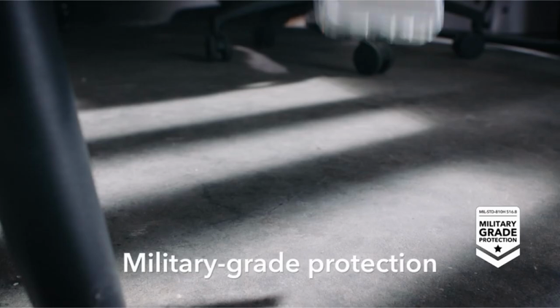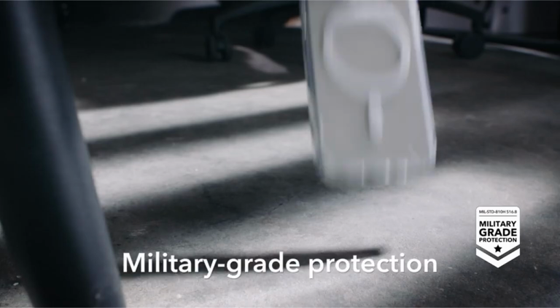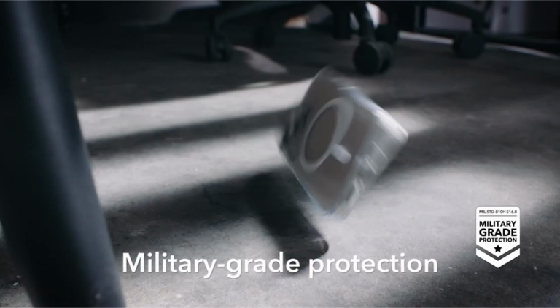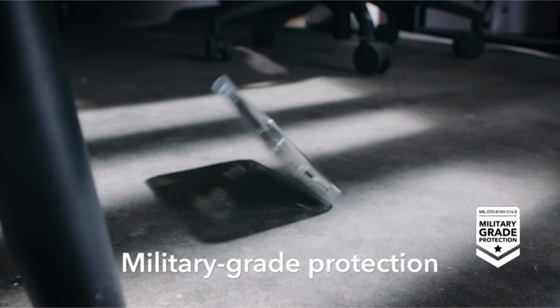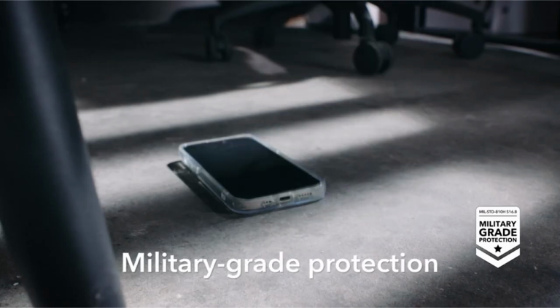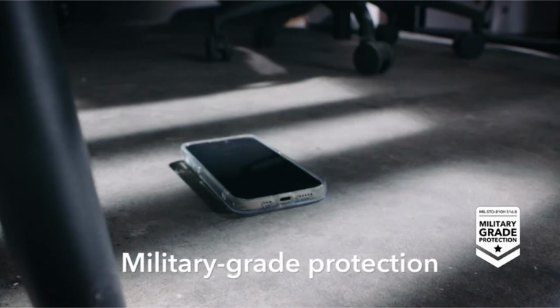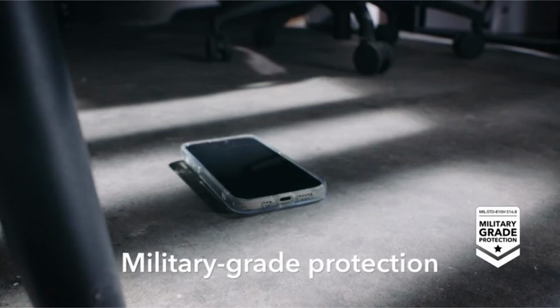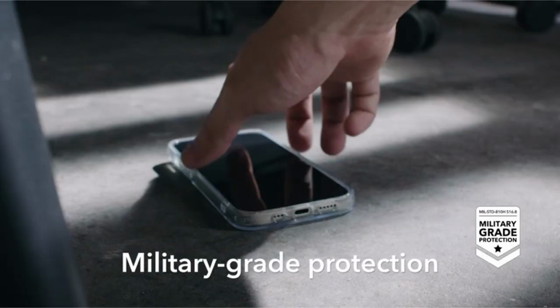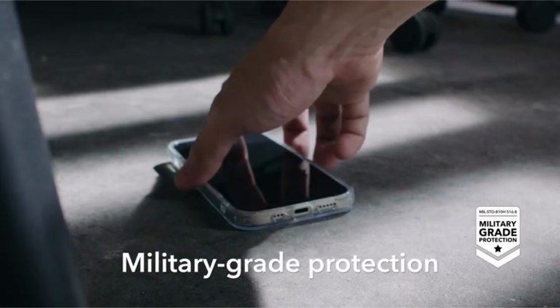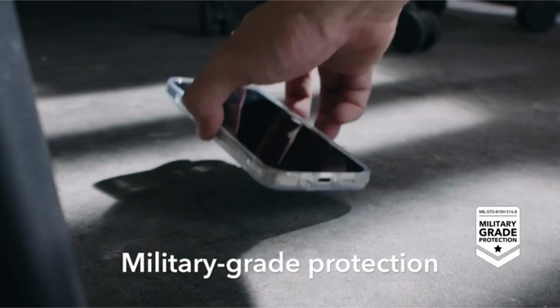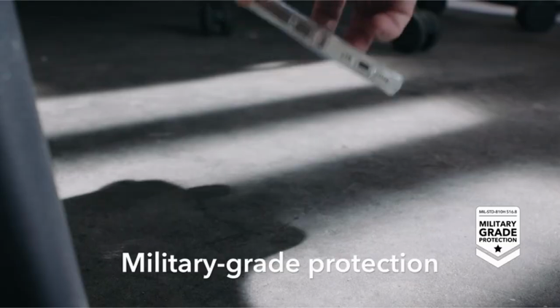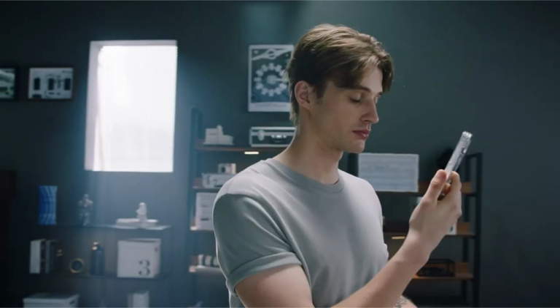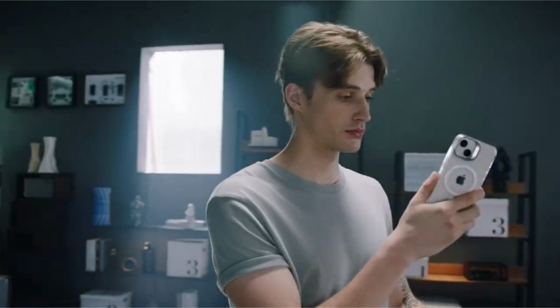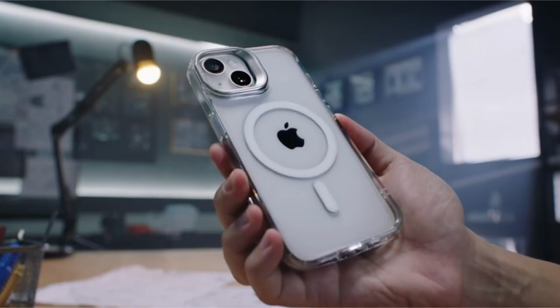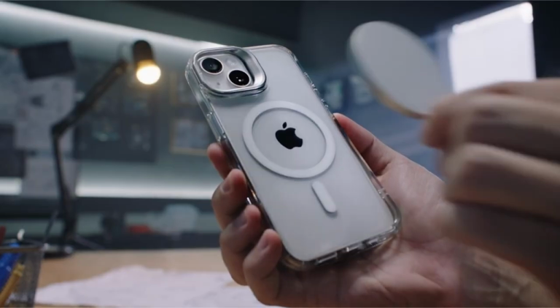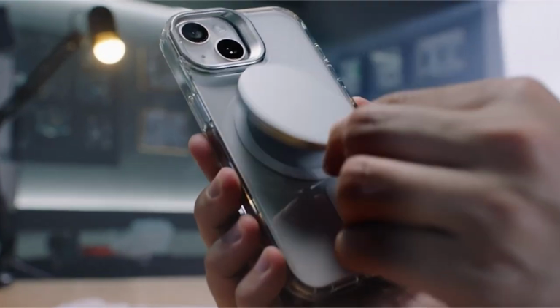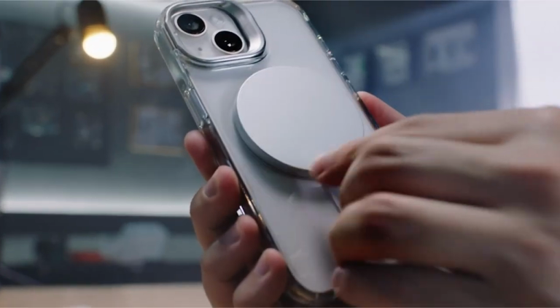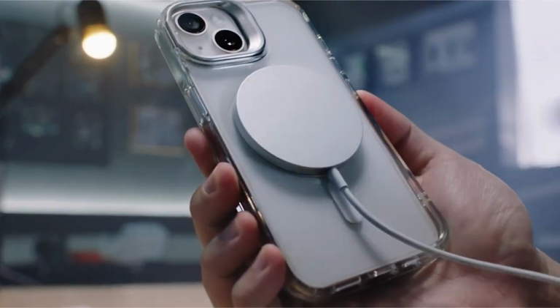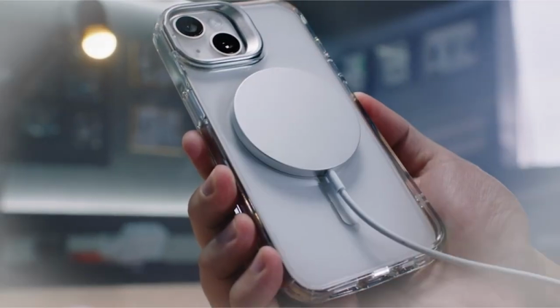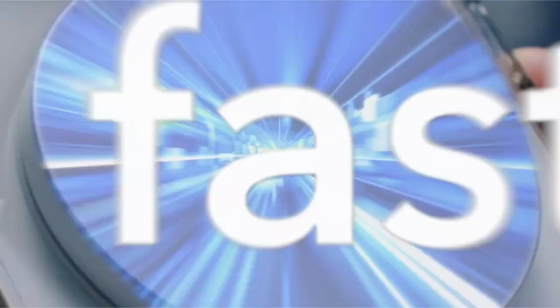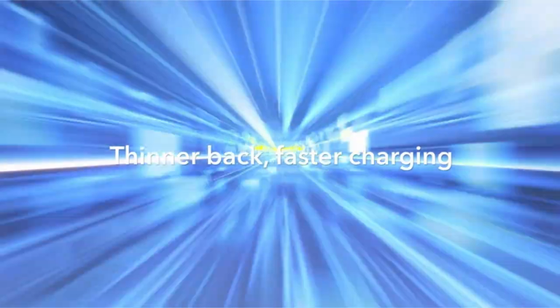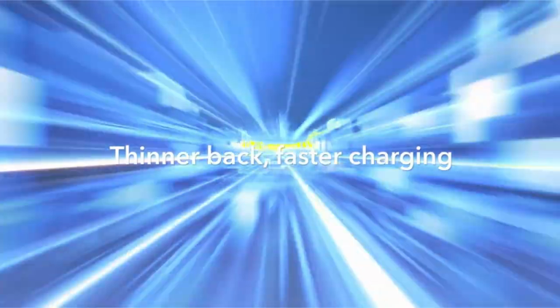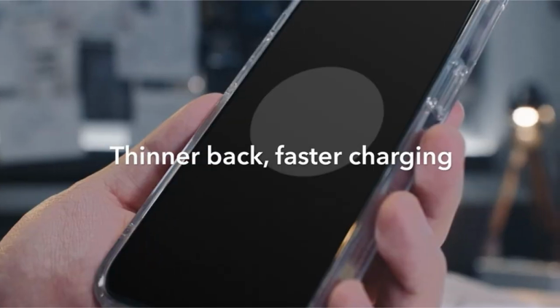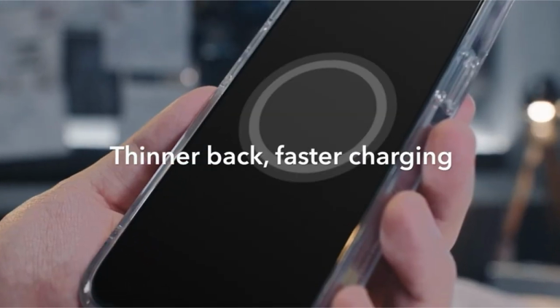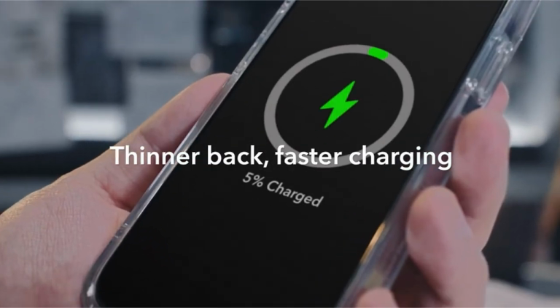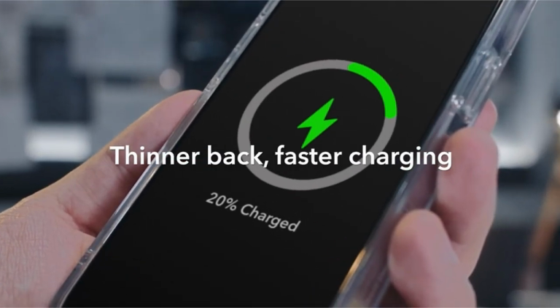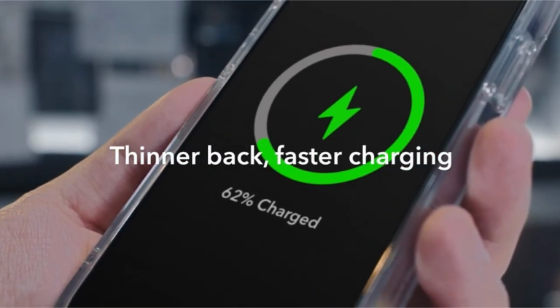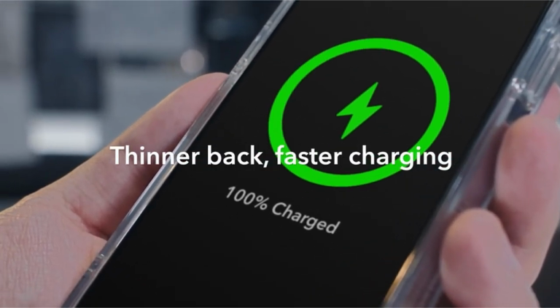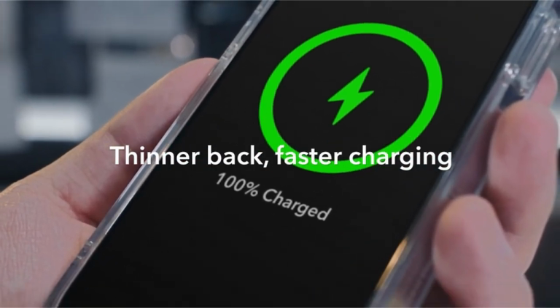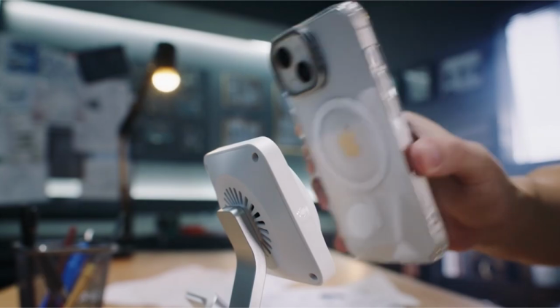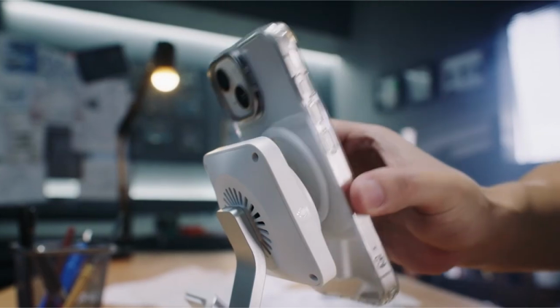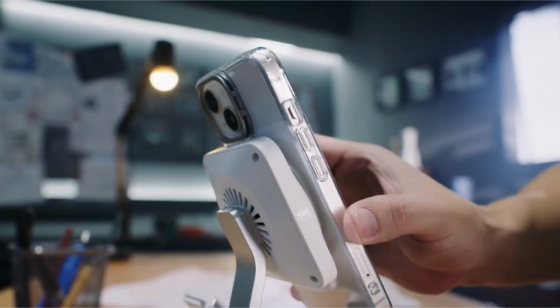Notably, the case is limited to the iPhone 15 Plus and does not feature camera lens shields or a built-in camera lens protector.